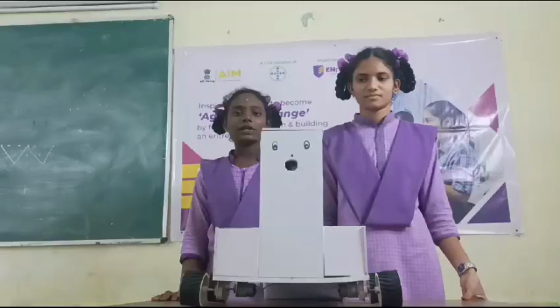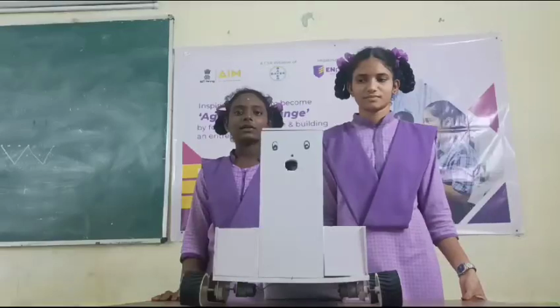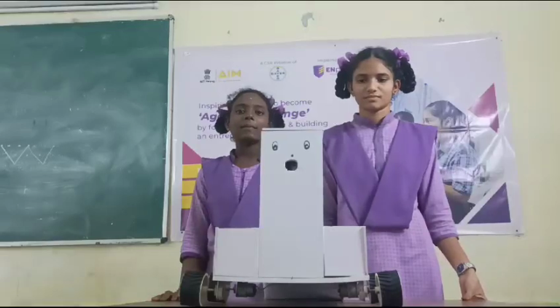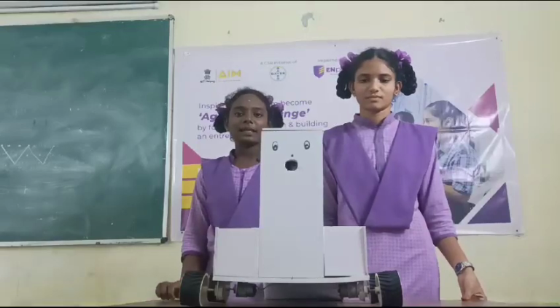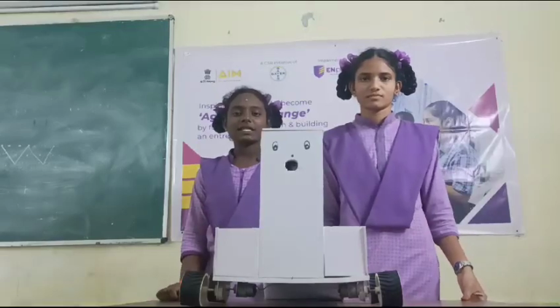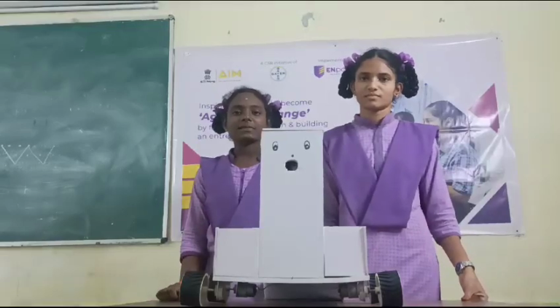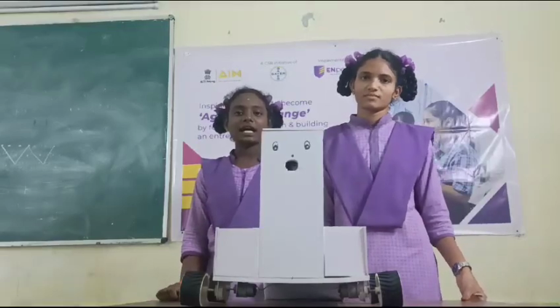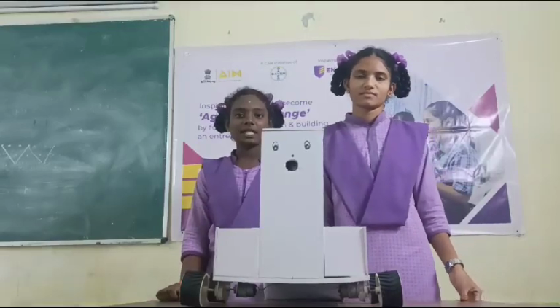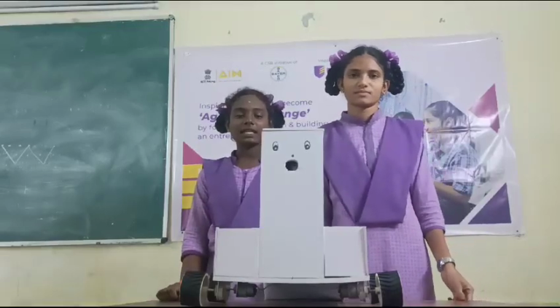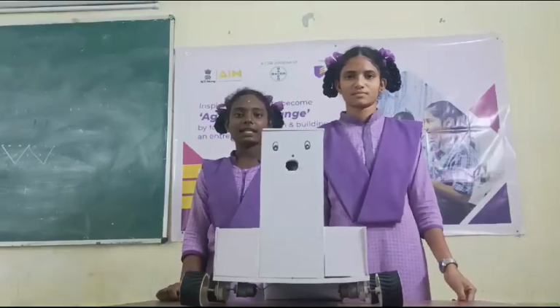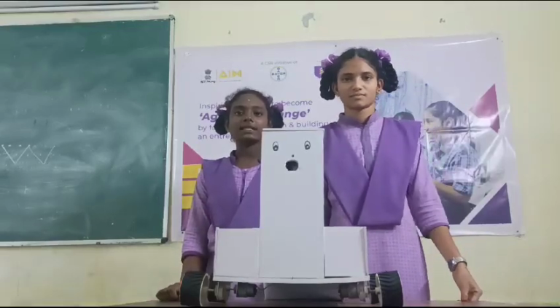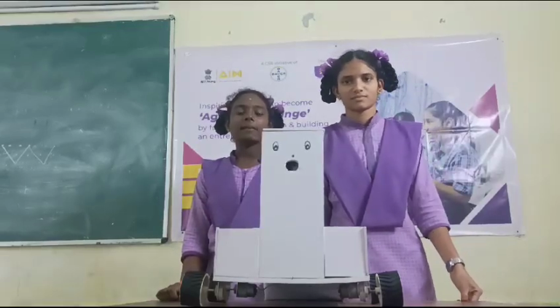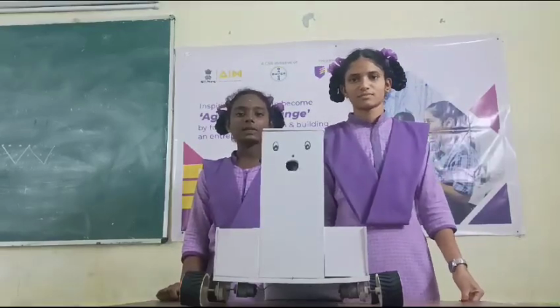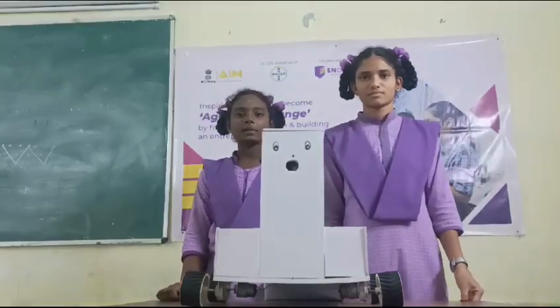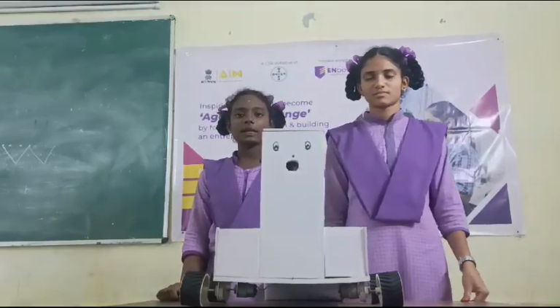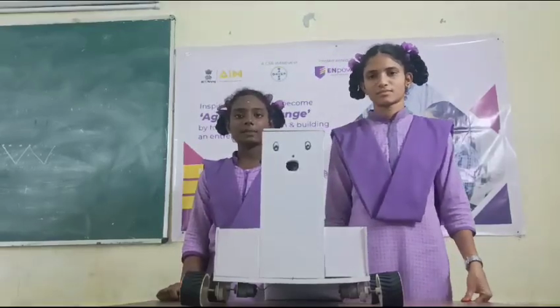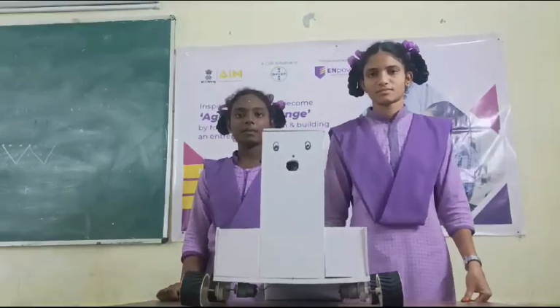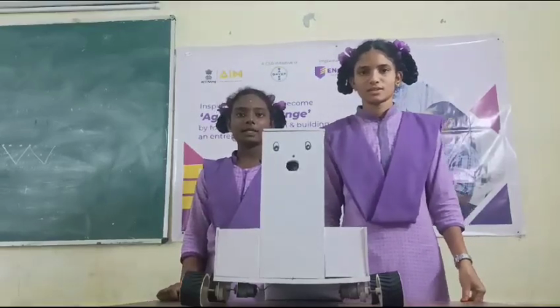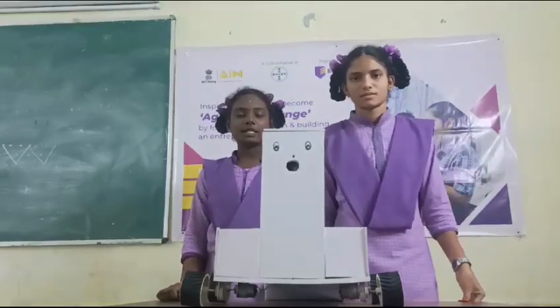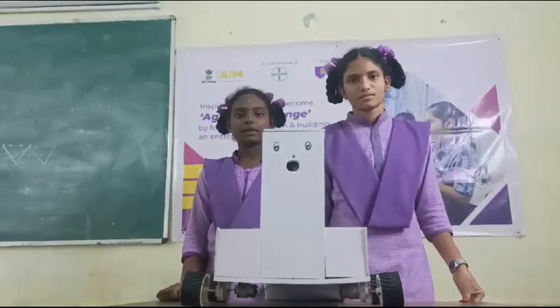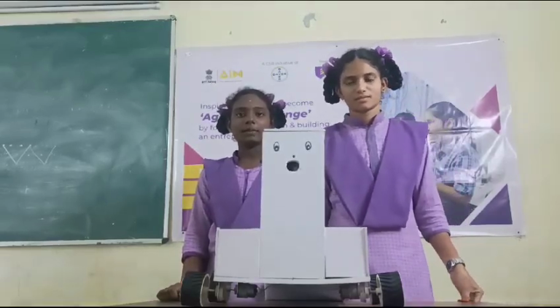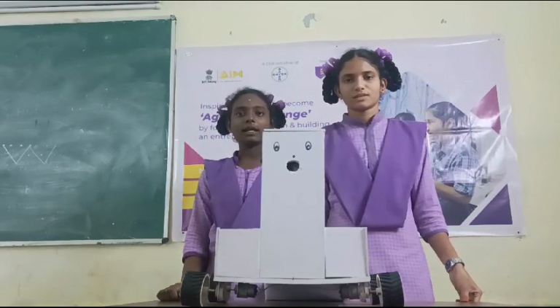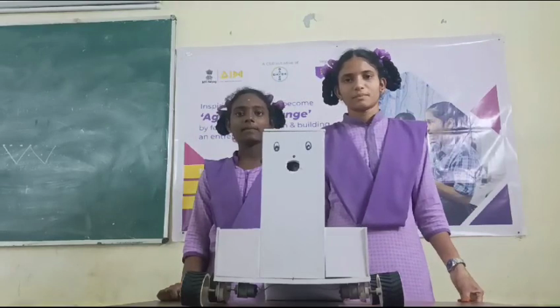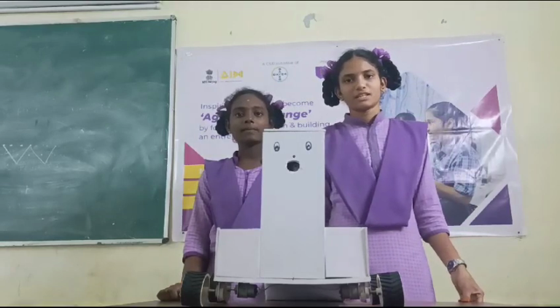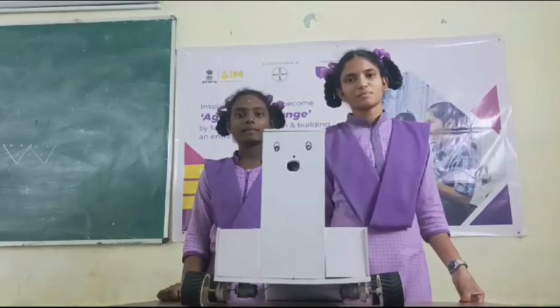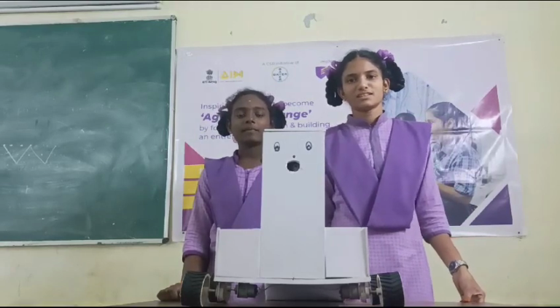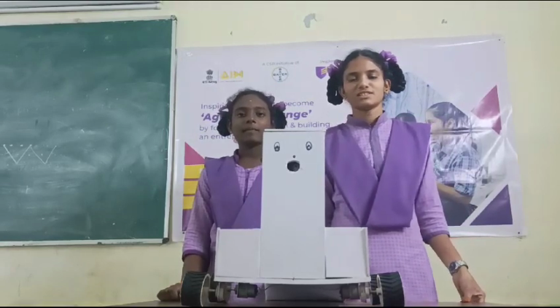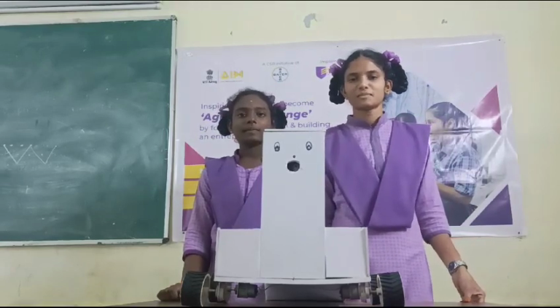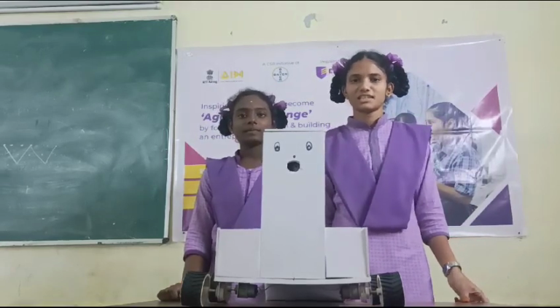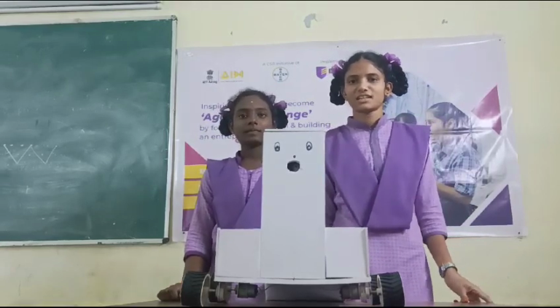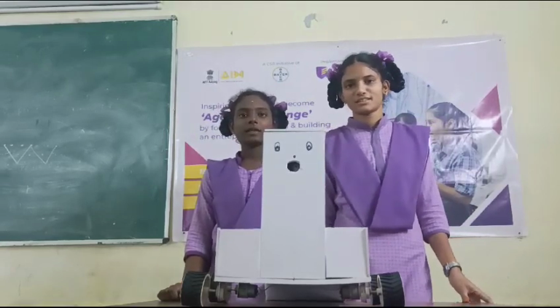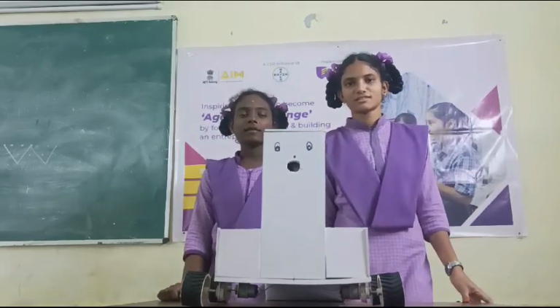Good morning. My name is Charishna, I am studying 9th class. My student is MJP AP BCW Delhi Marla. My name is Bhaktishti, I am studying 9th class.